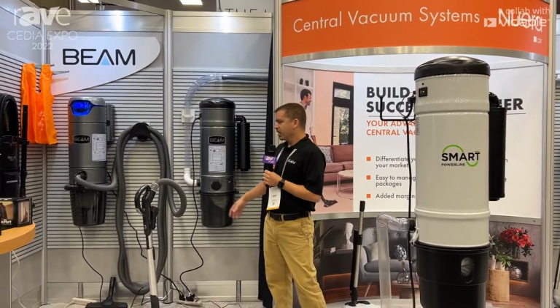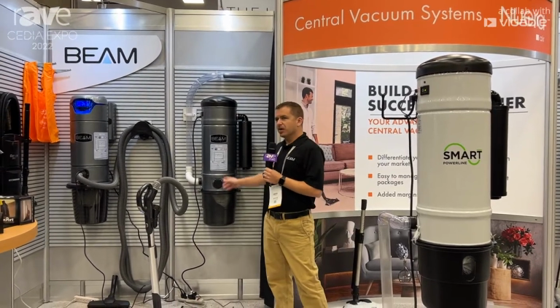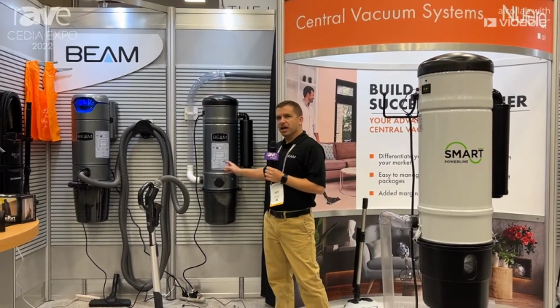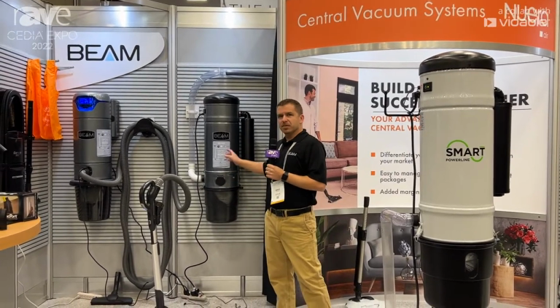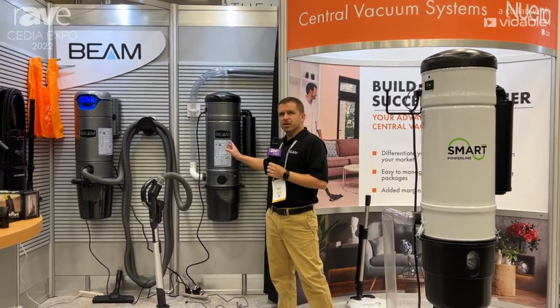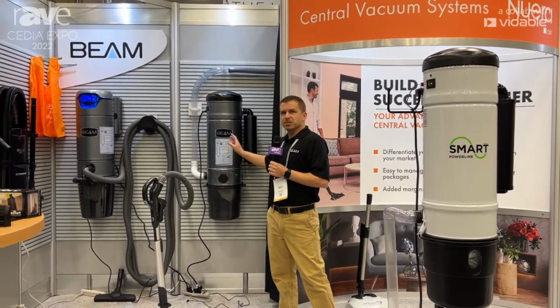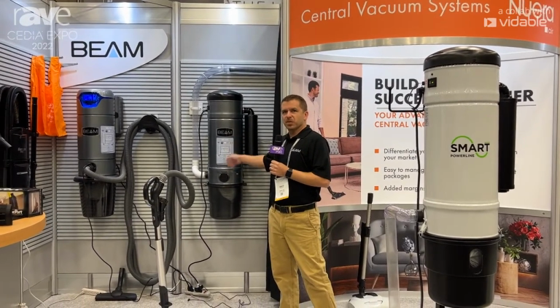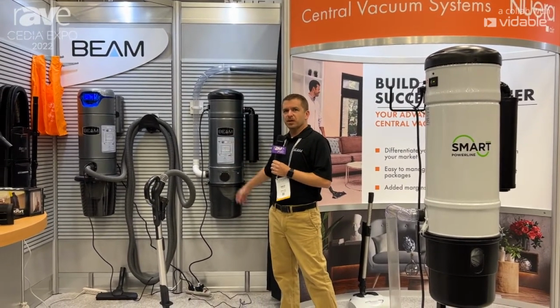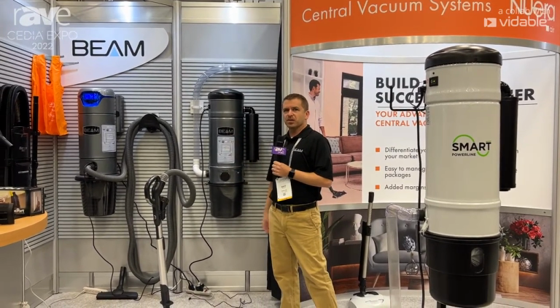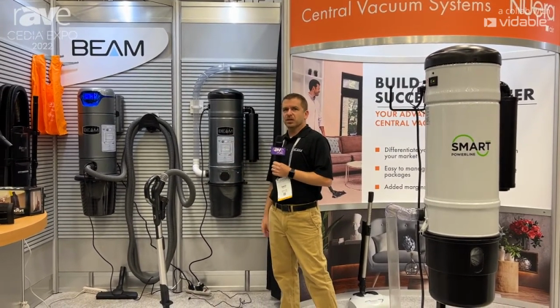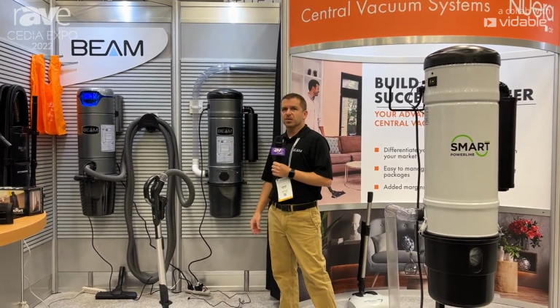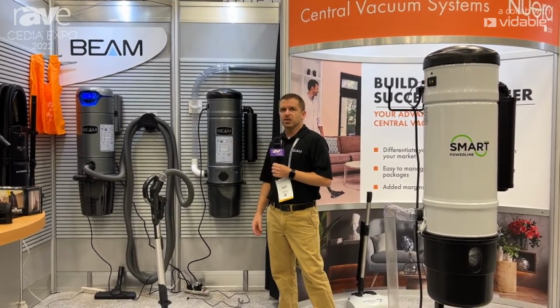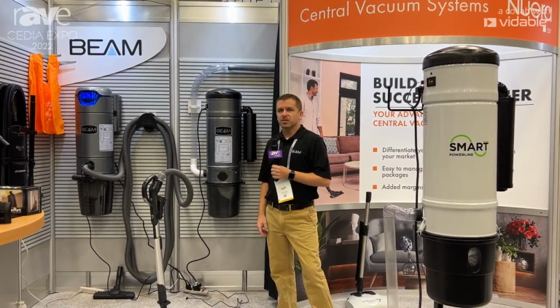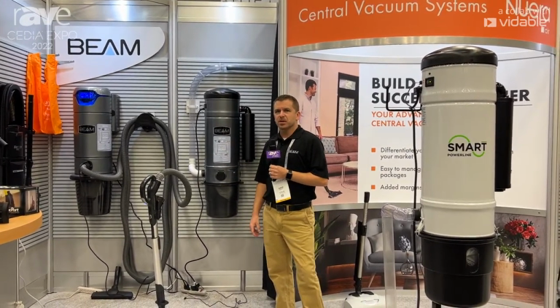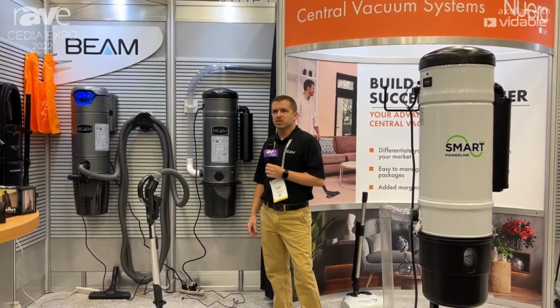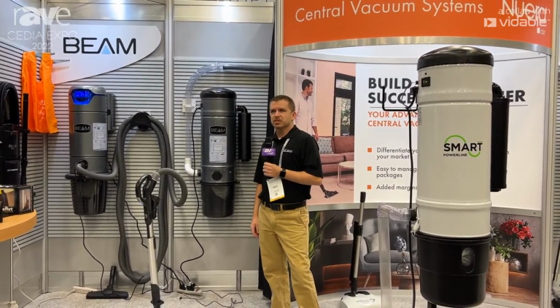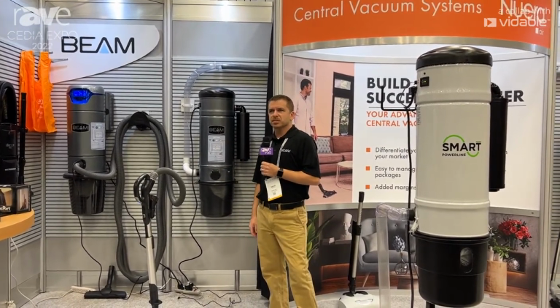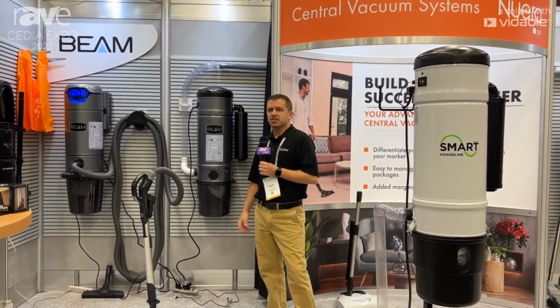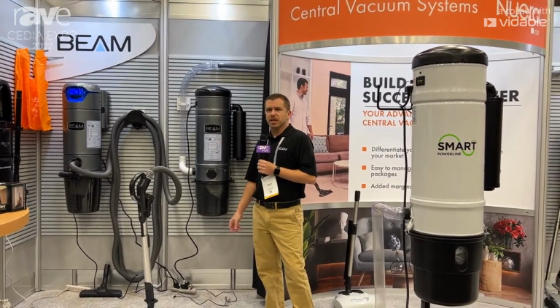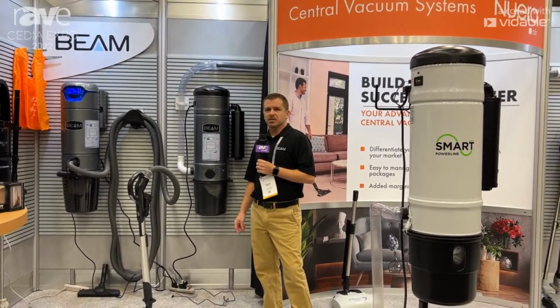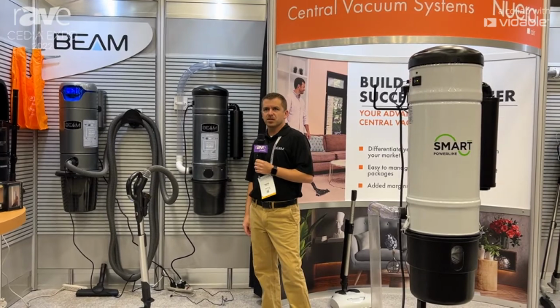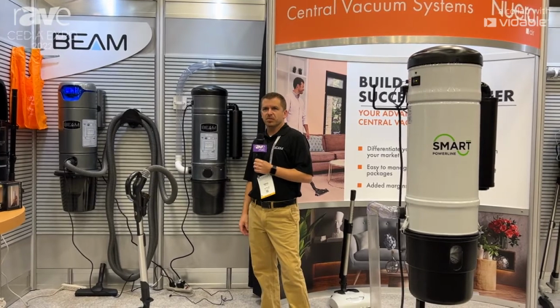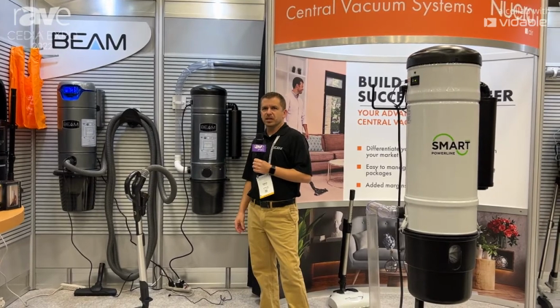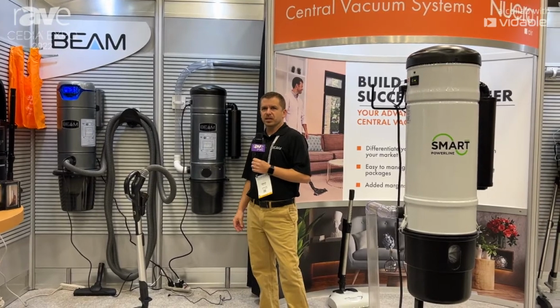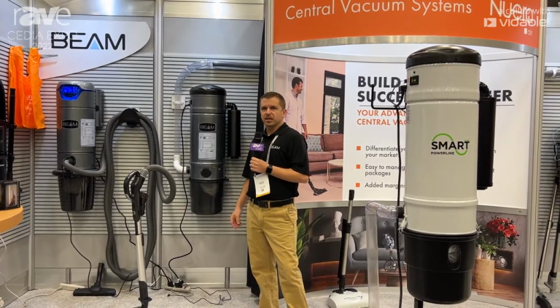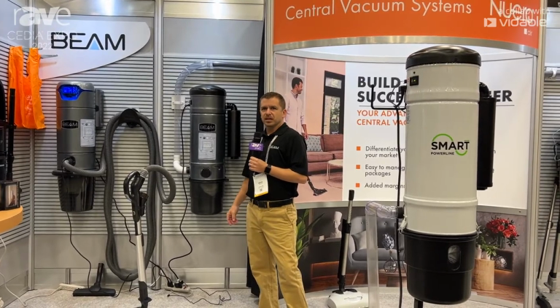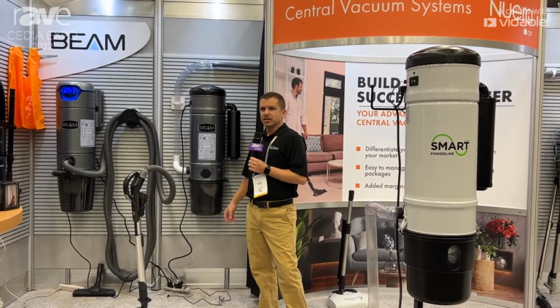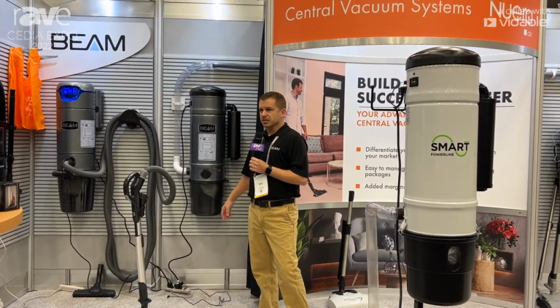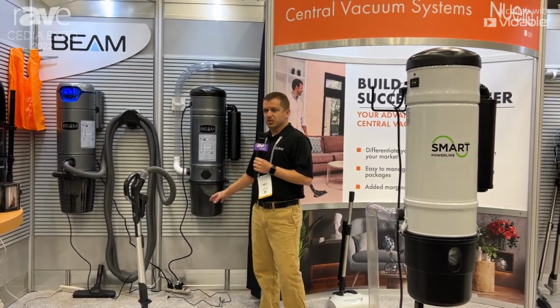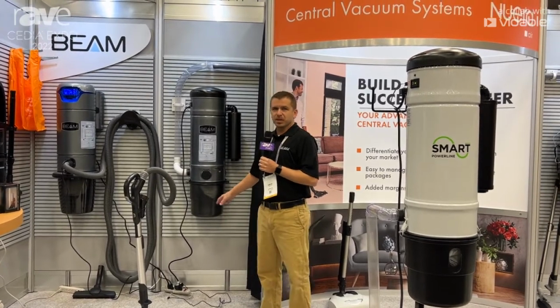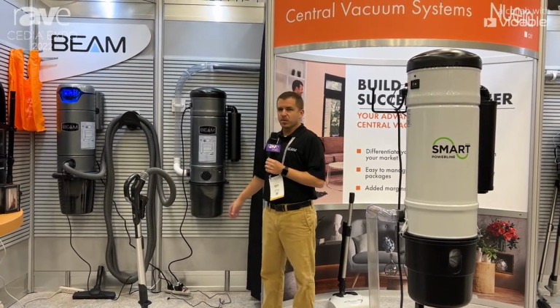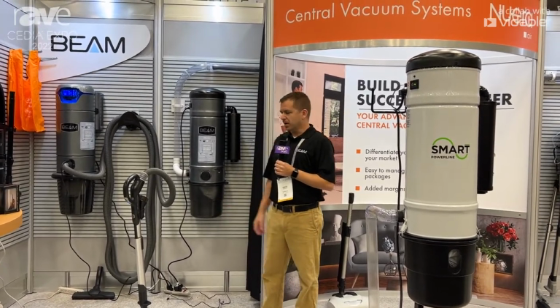Here I have the Beam Serenity unit. It will cover homes up to 7,000 square feet, and it is extremely quiet.